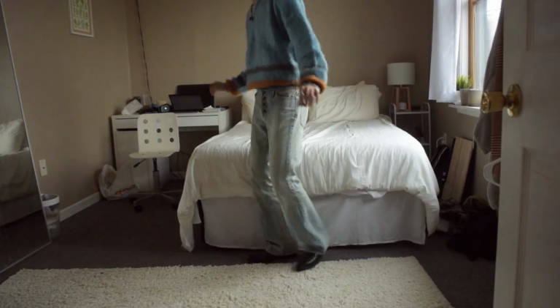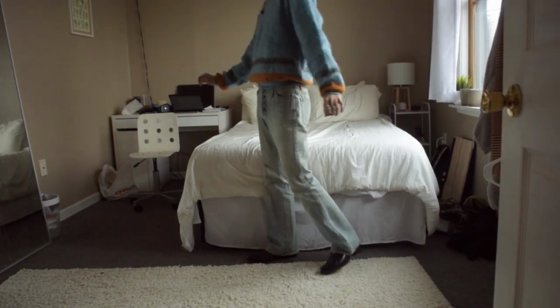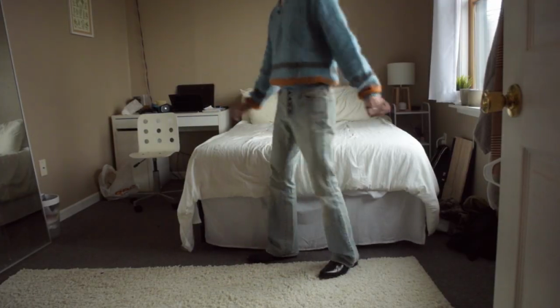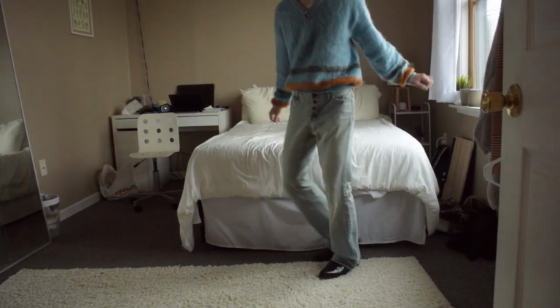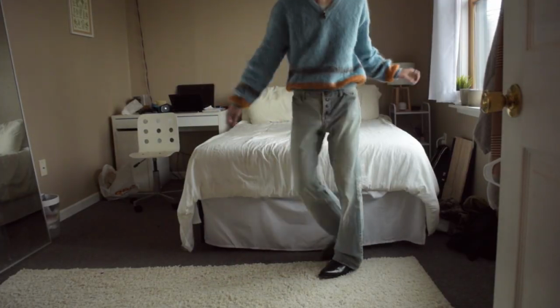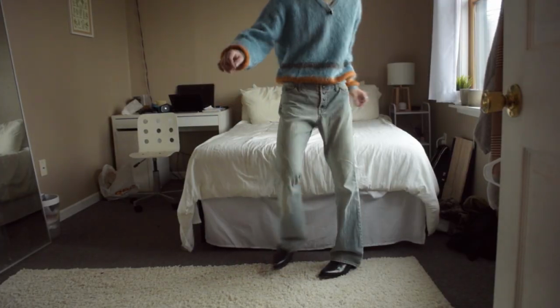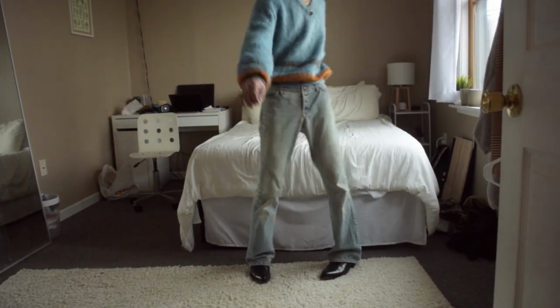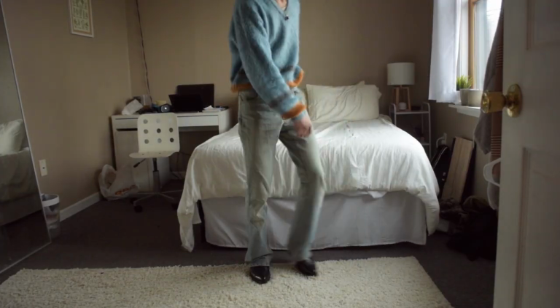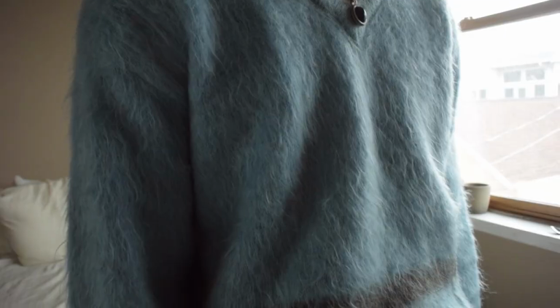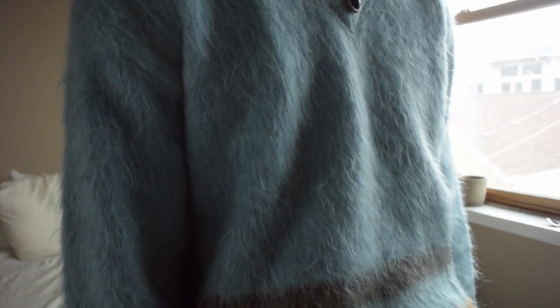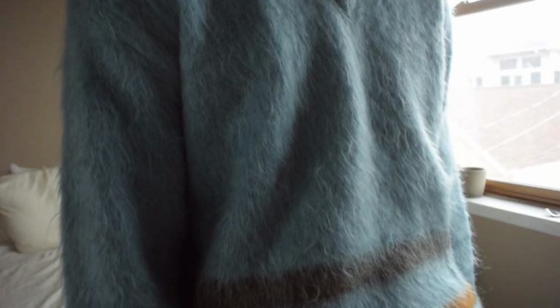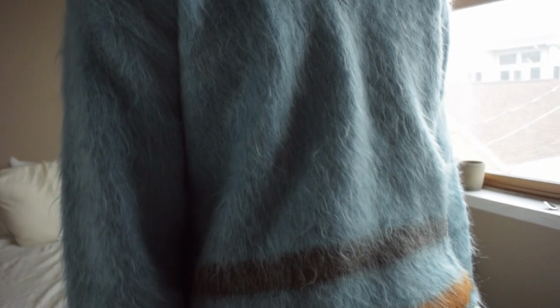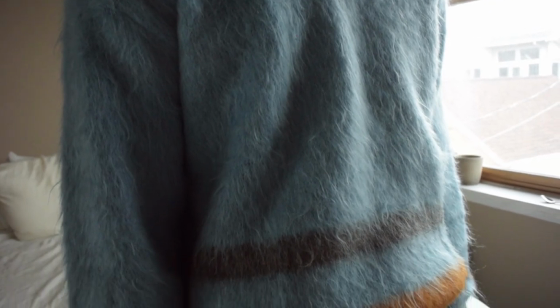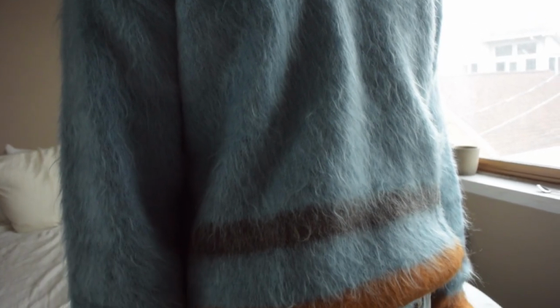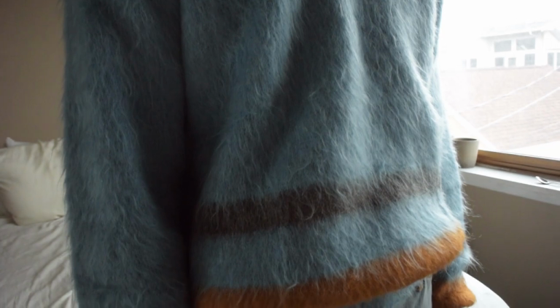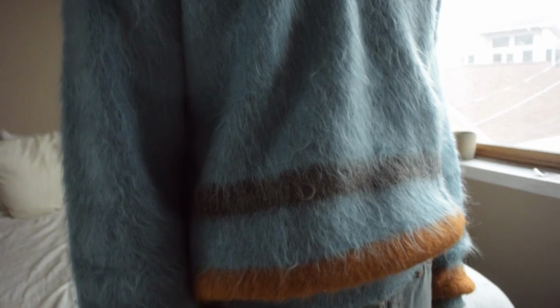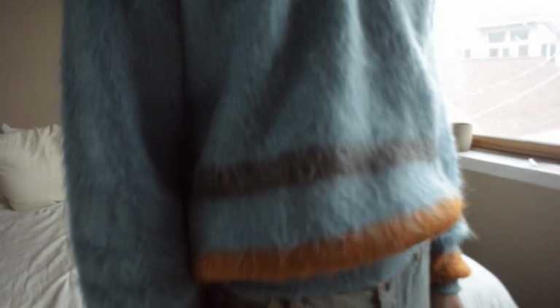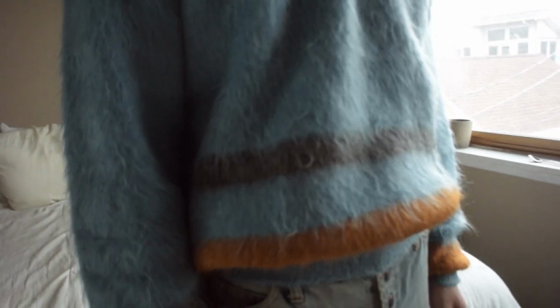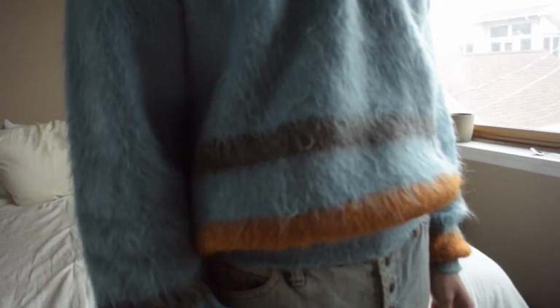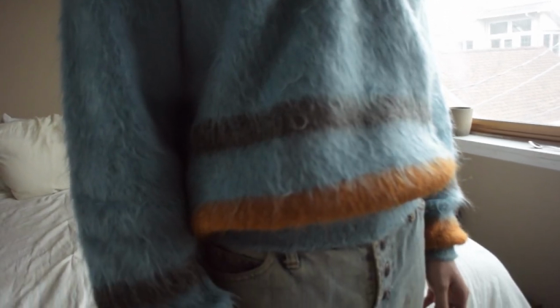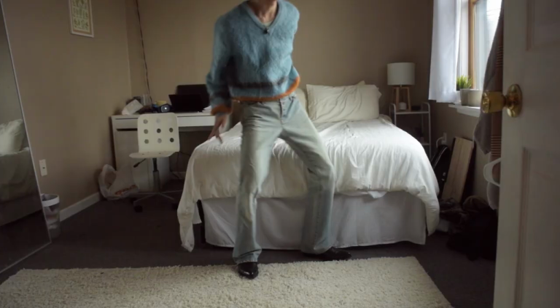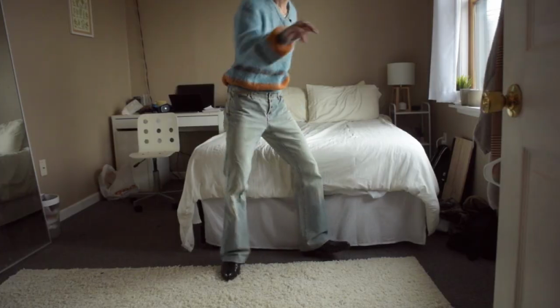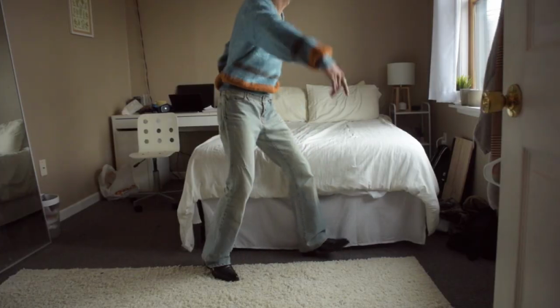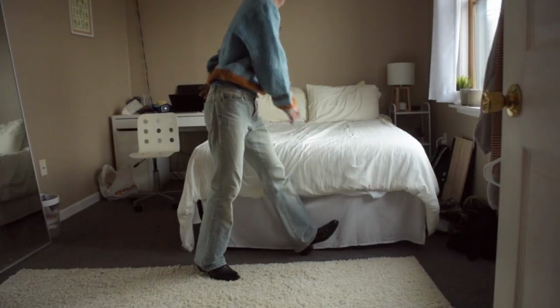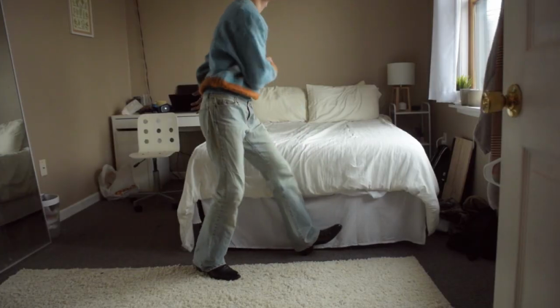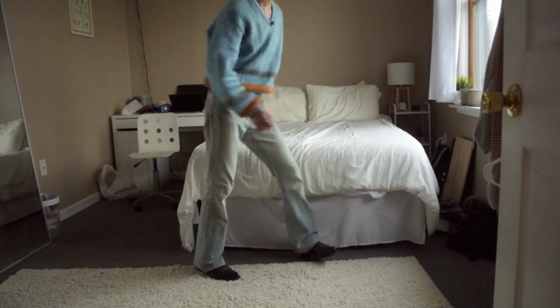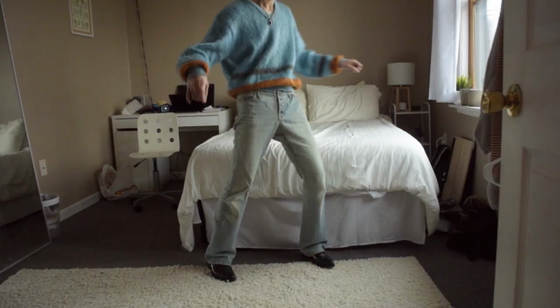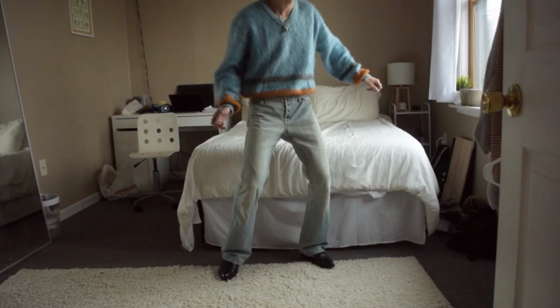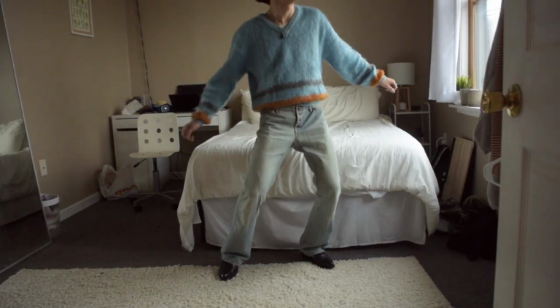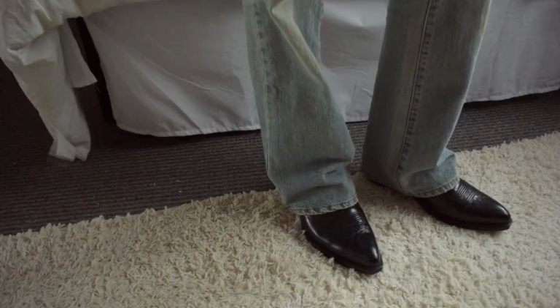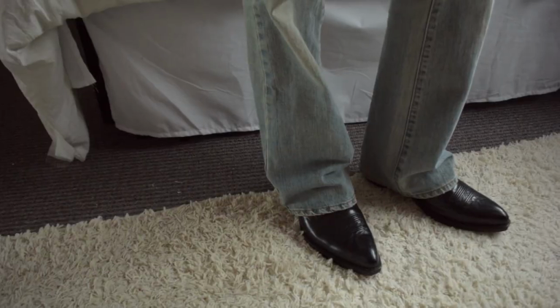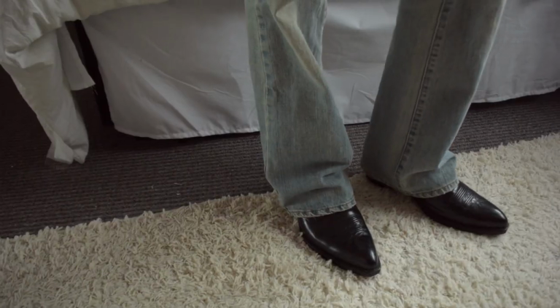Today I'm wearing a thrifted mohair sweater, a simple tee, some flared pants, and just a pair of black boots.